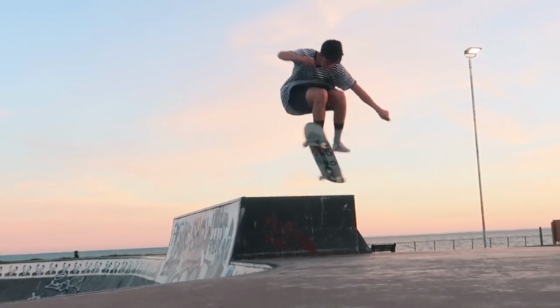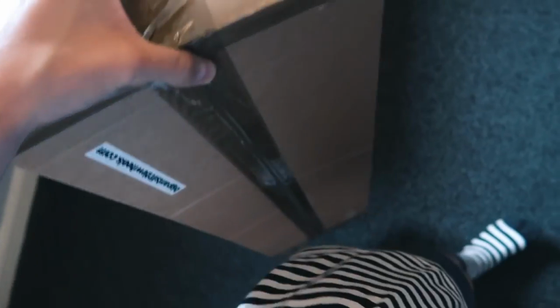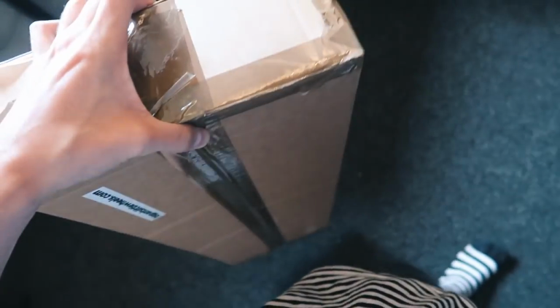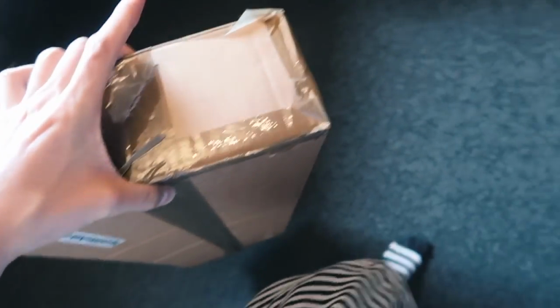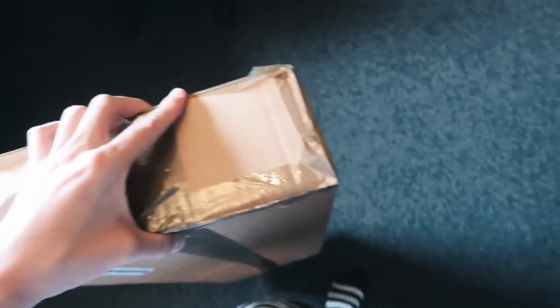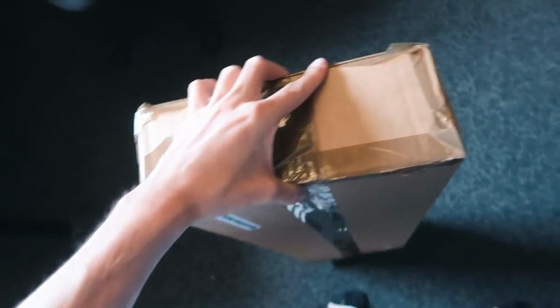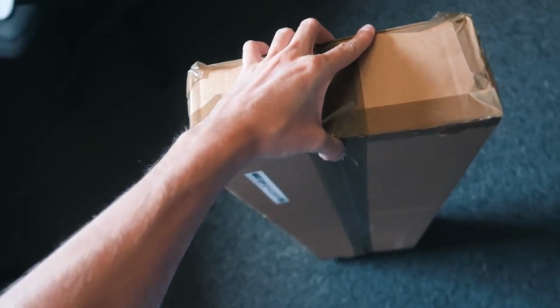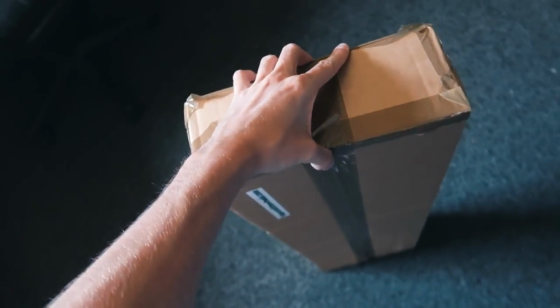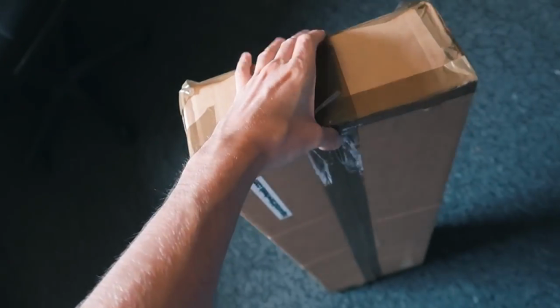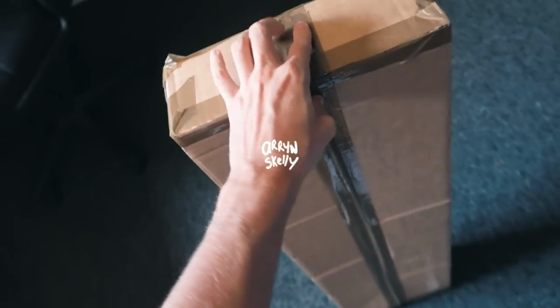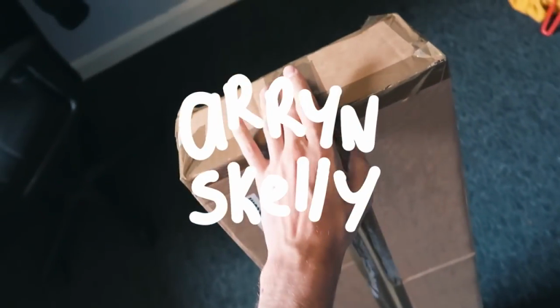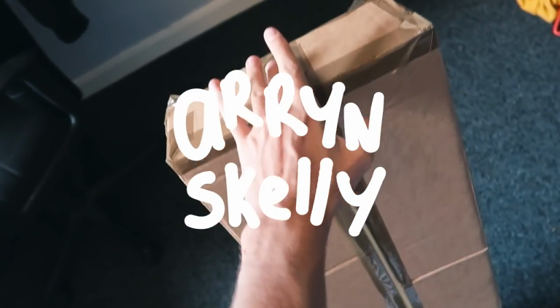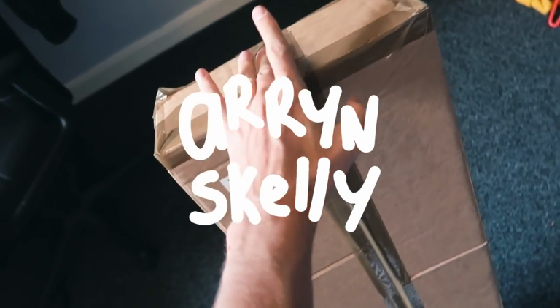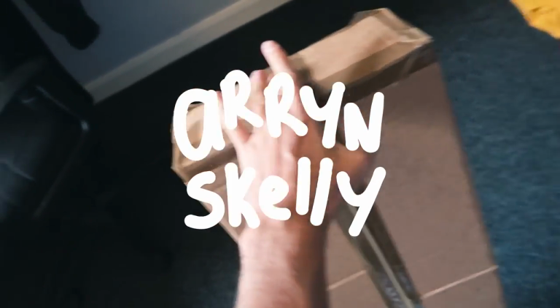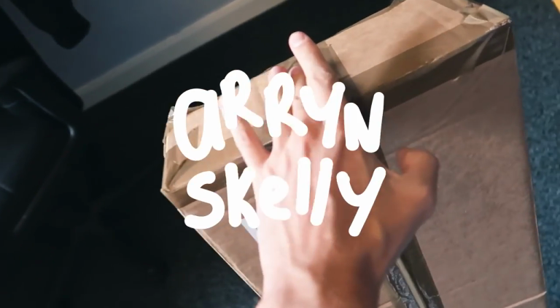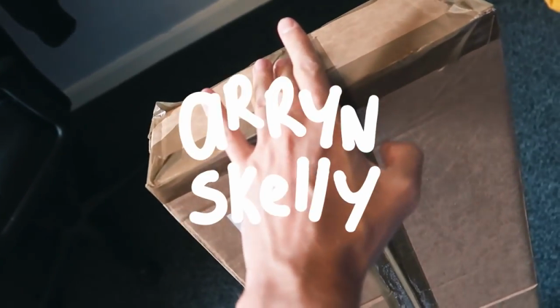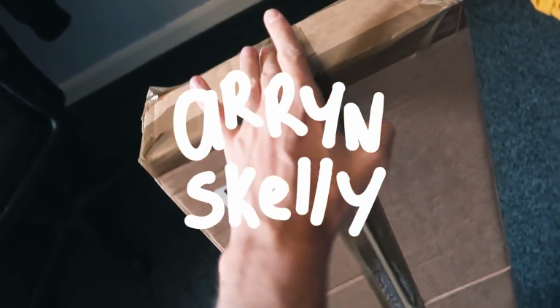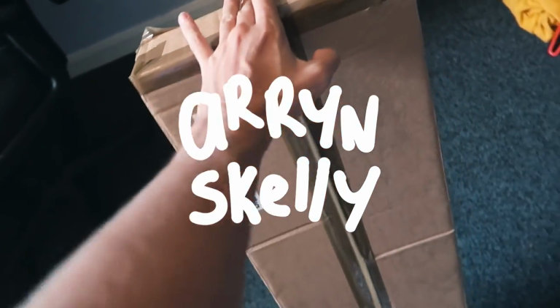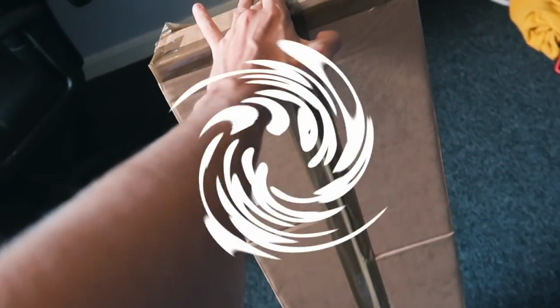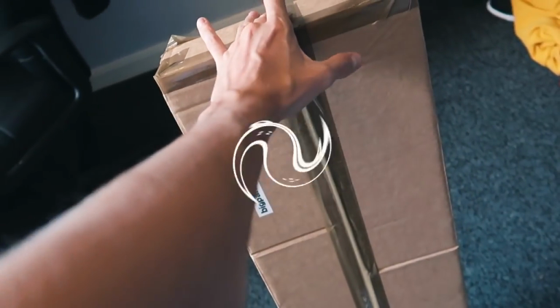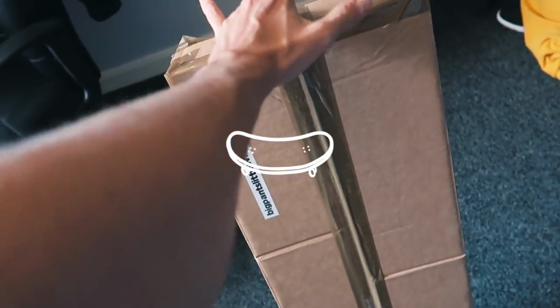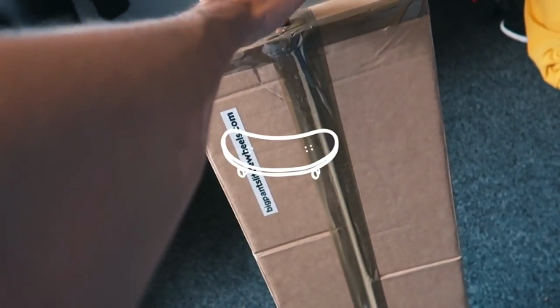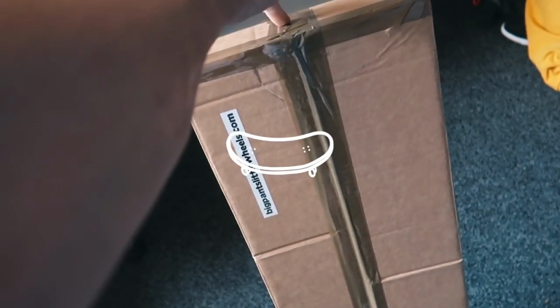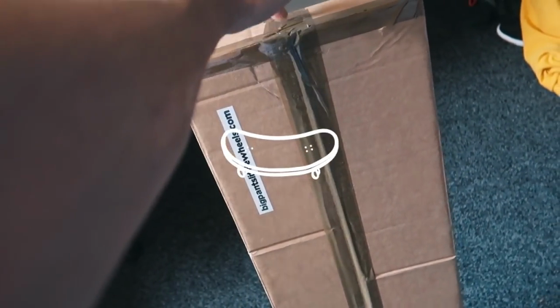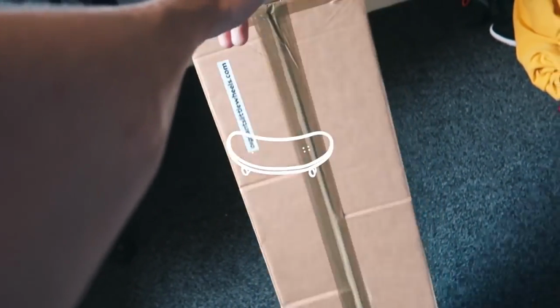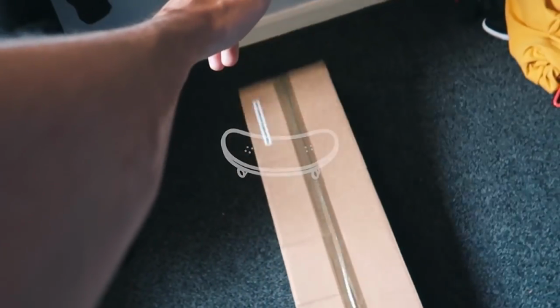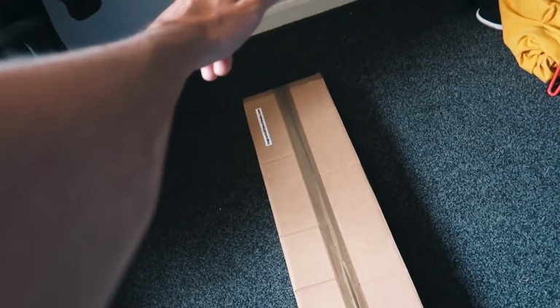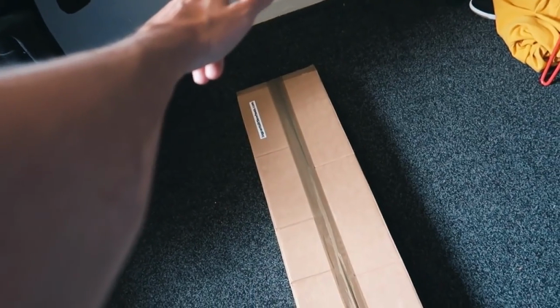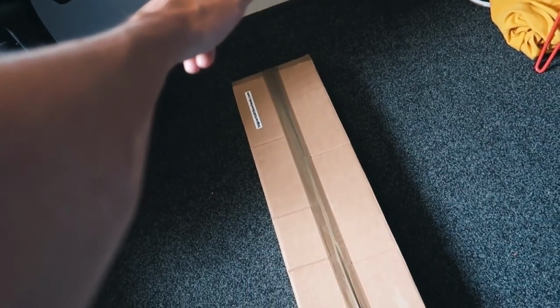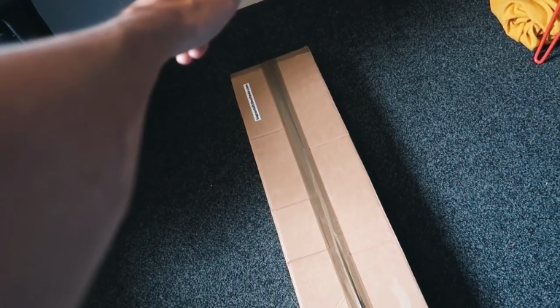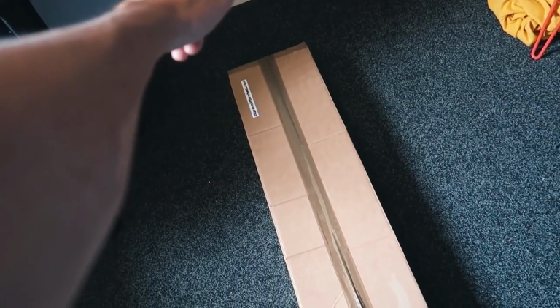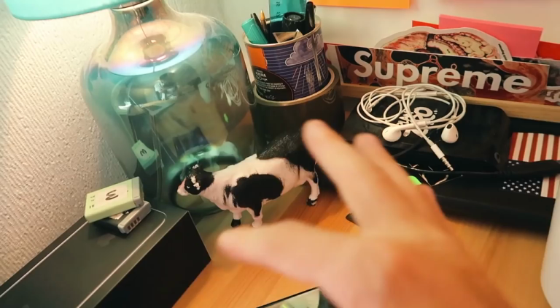This box has been sitting in my room for like a month and I've not opened it because I wanted to unbox it on the vlog and then set it up.